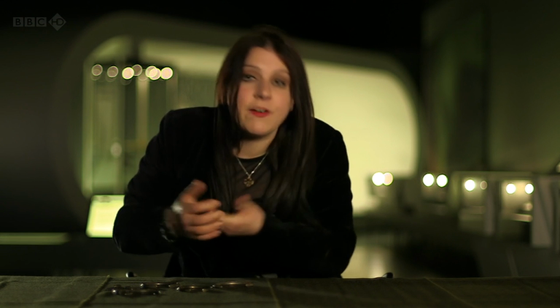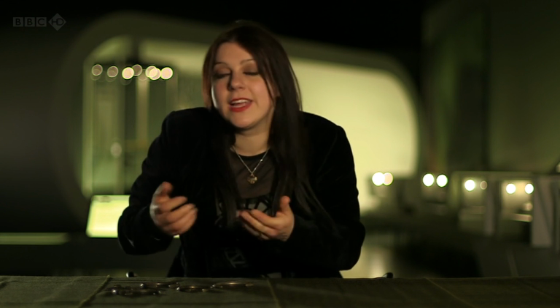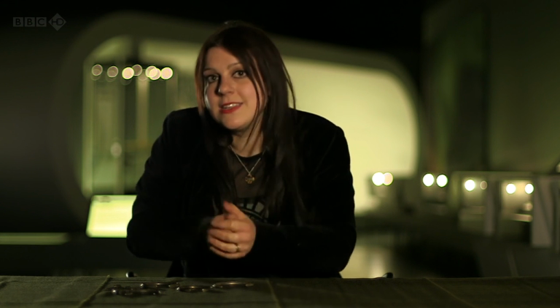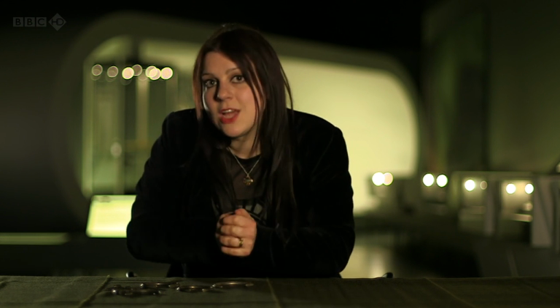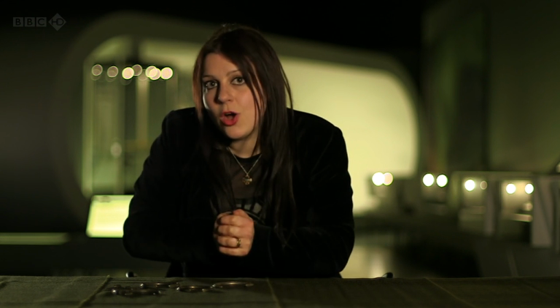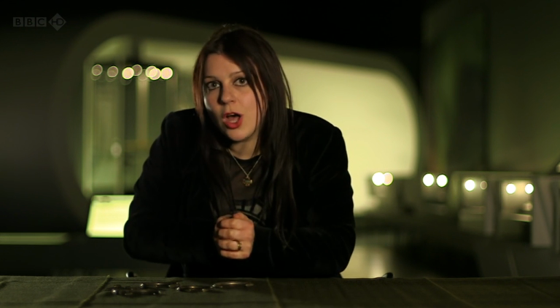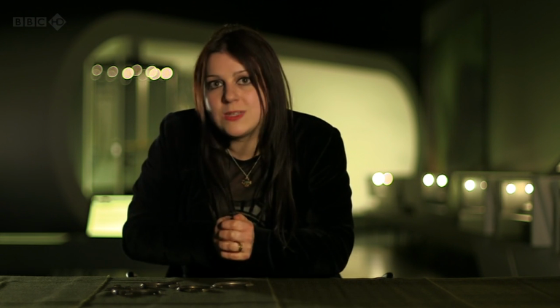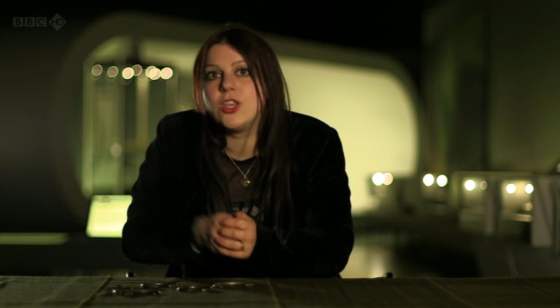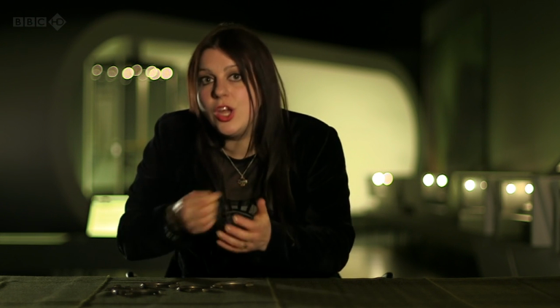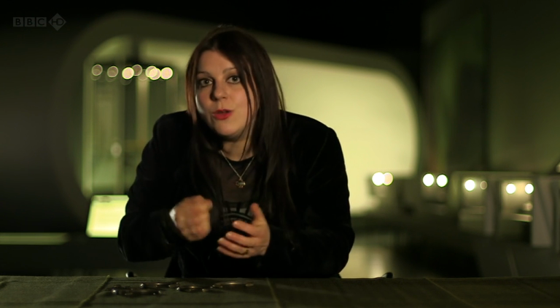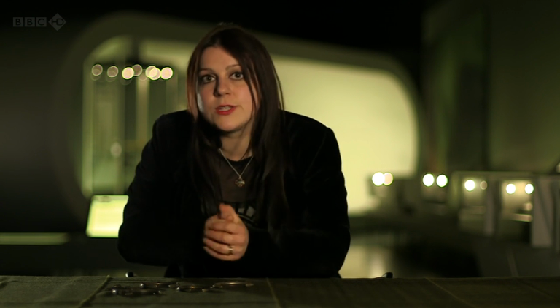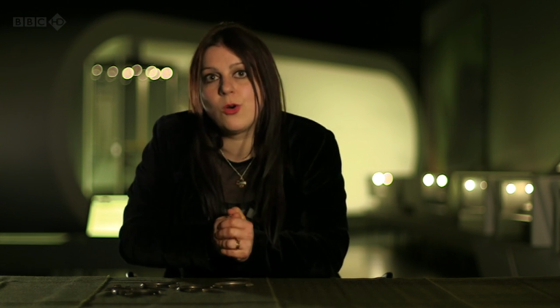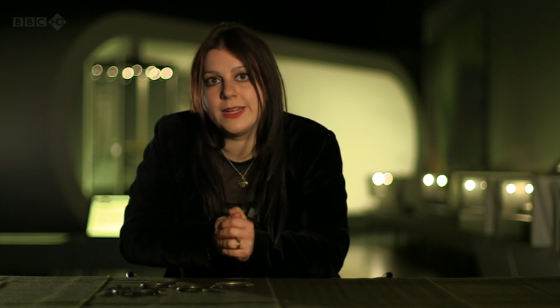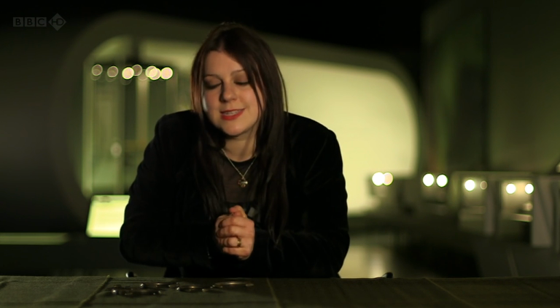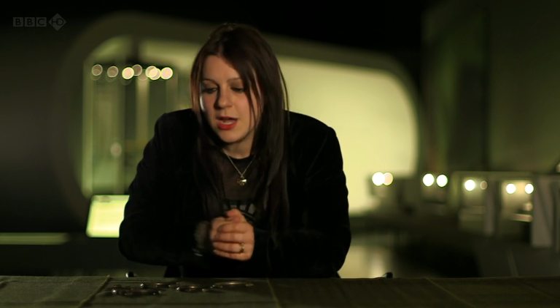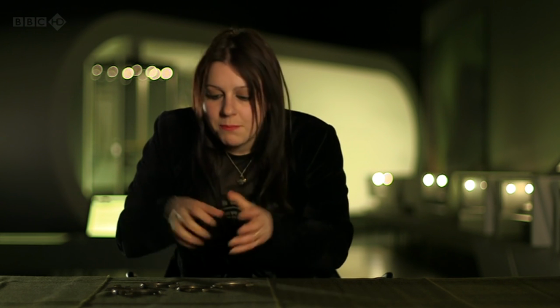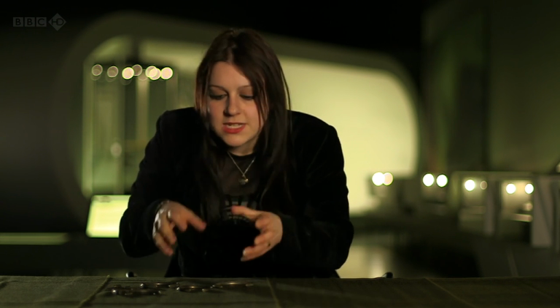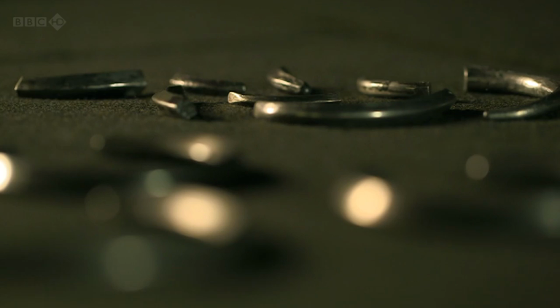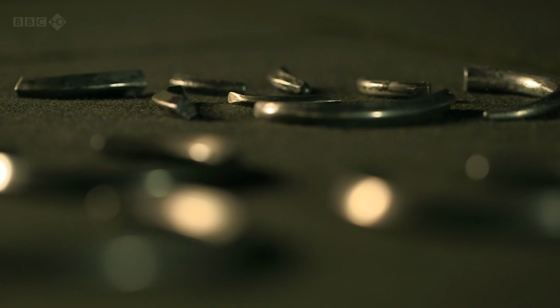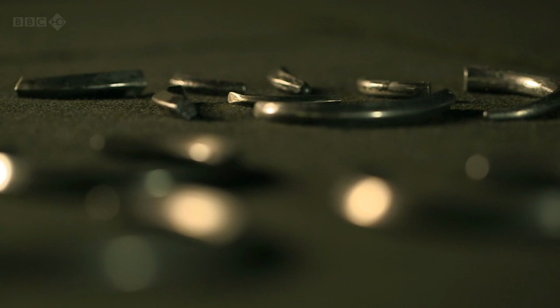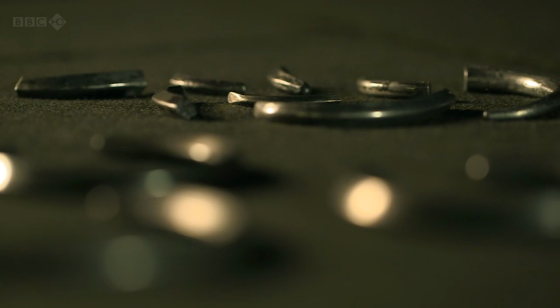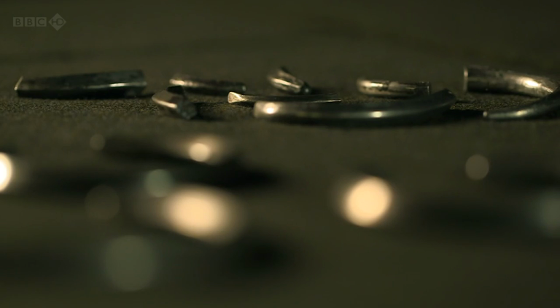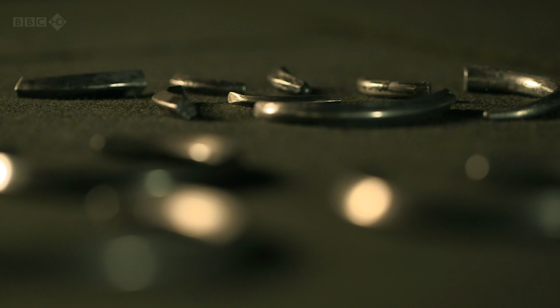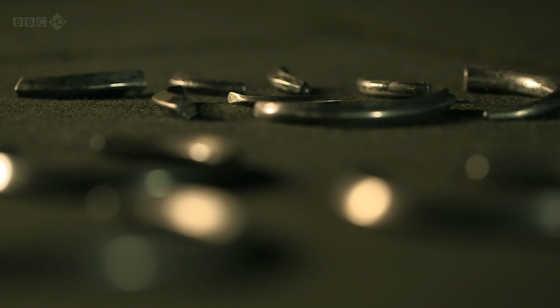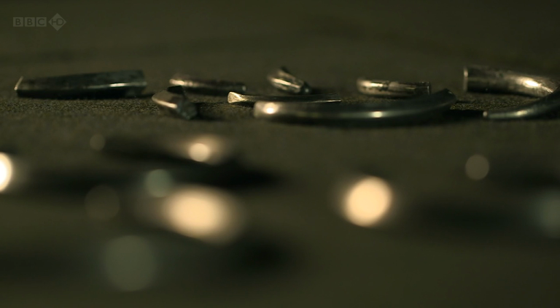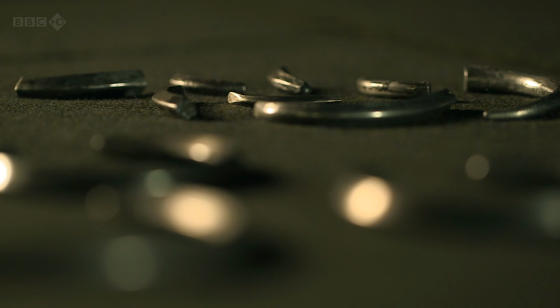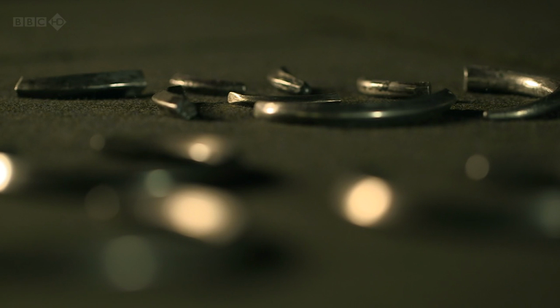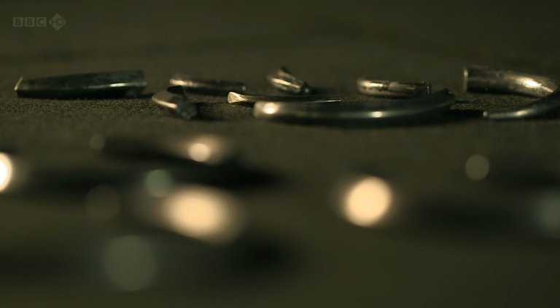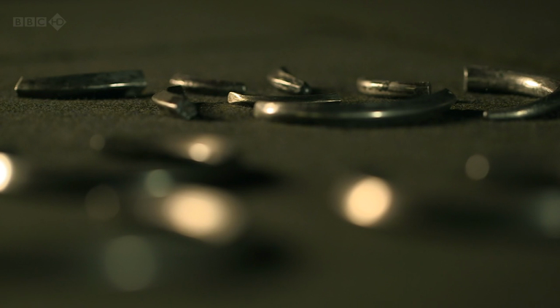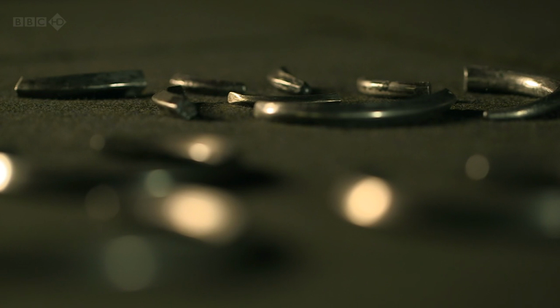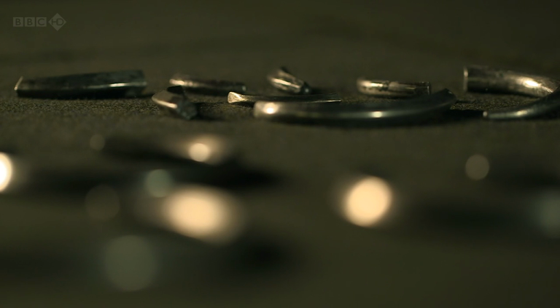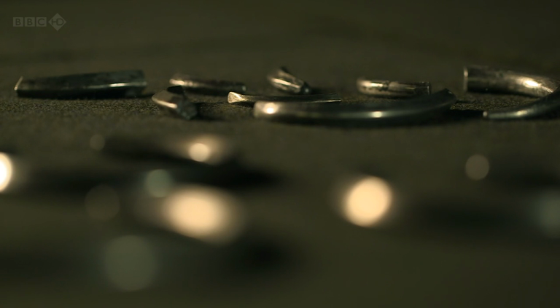The Vikings, on the whole, didn't use coins, but these allowed them to trade internationally.